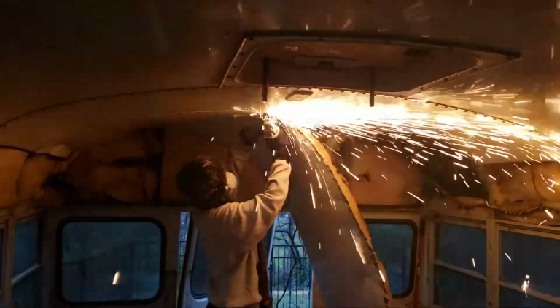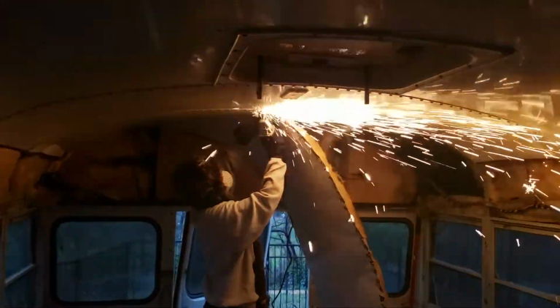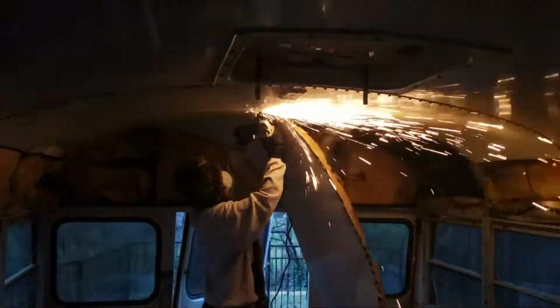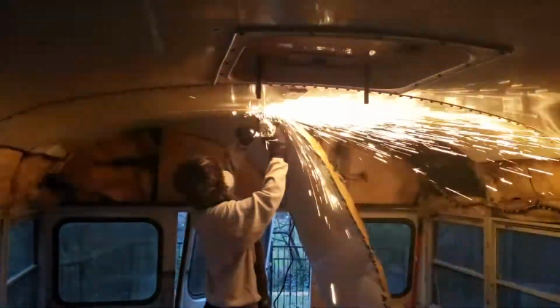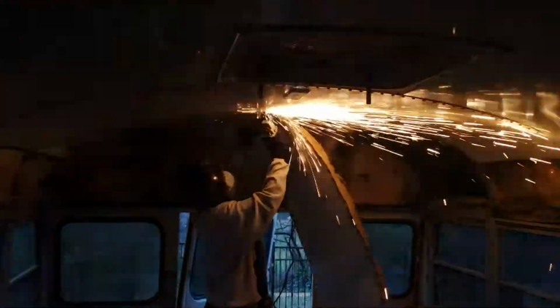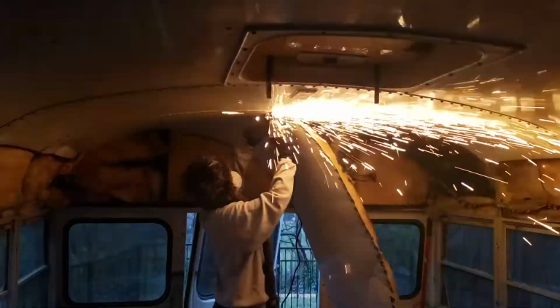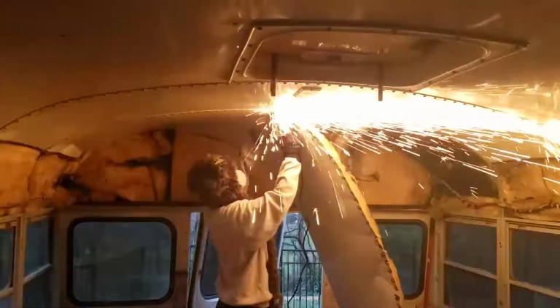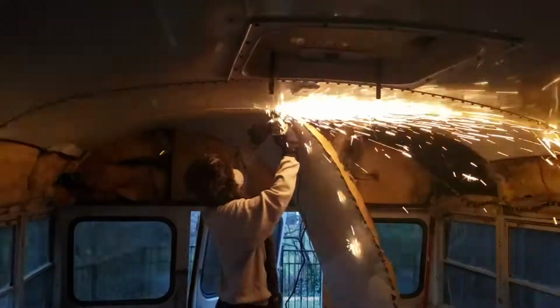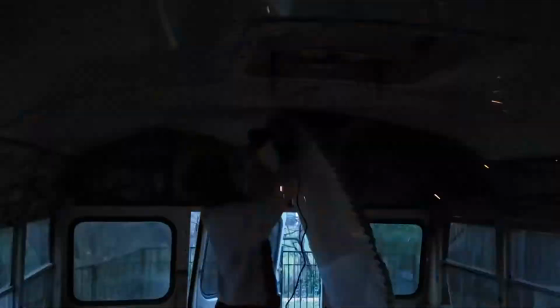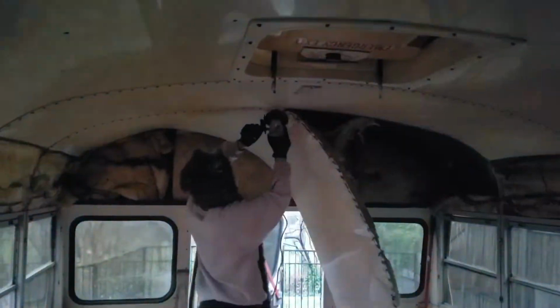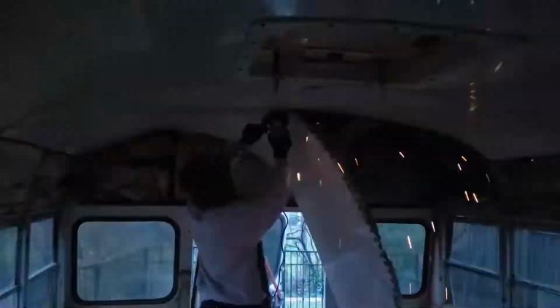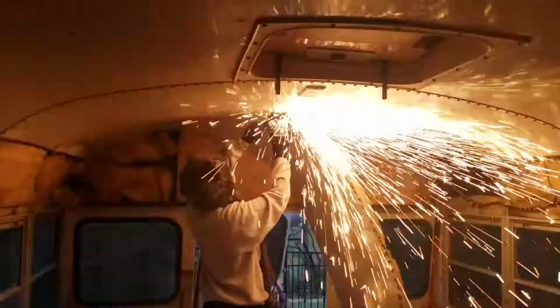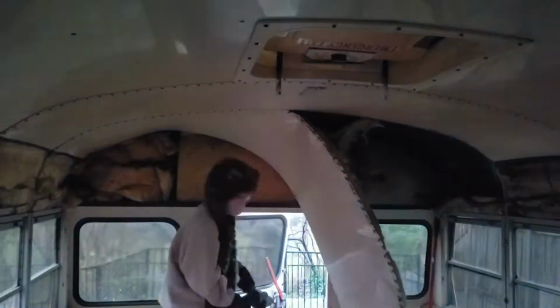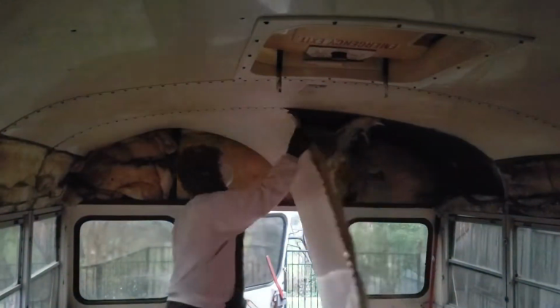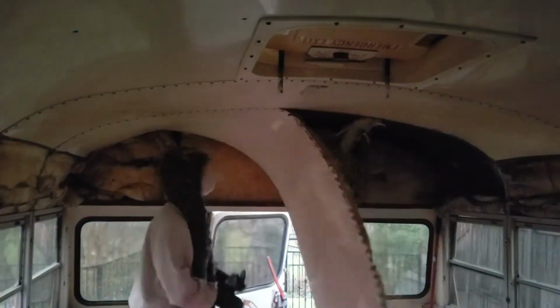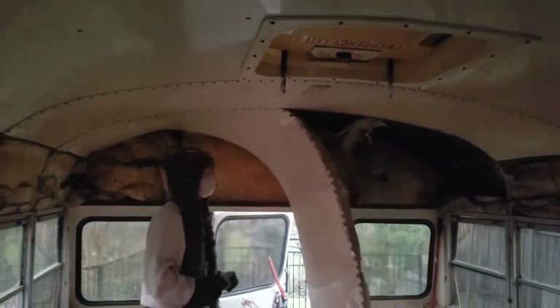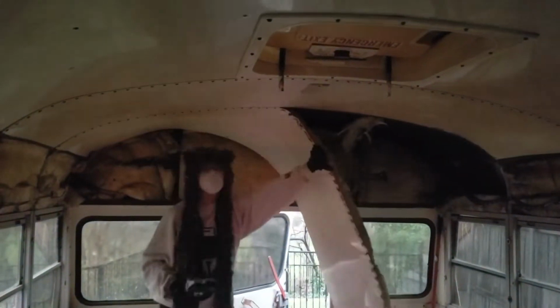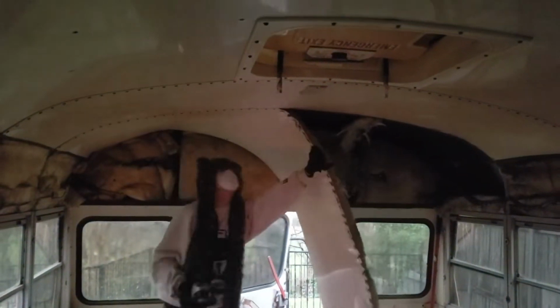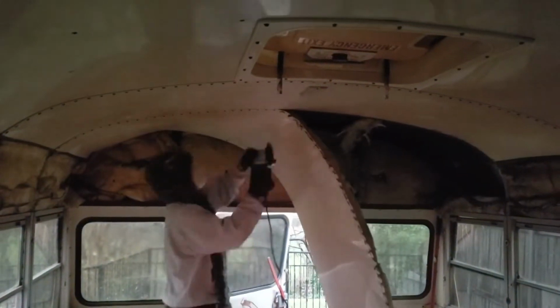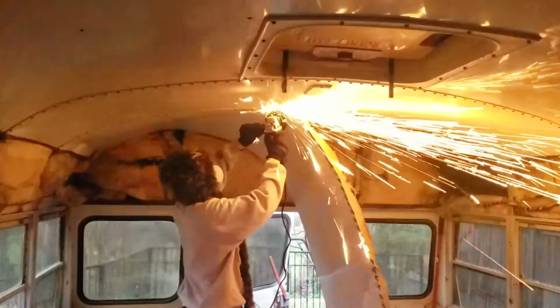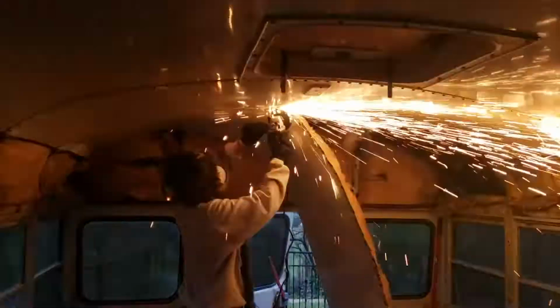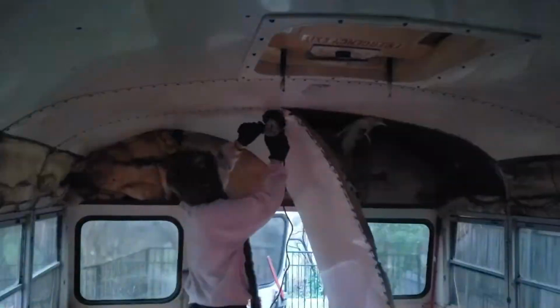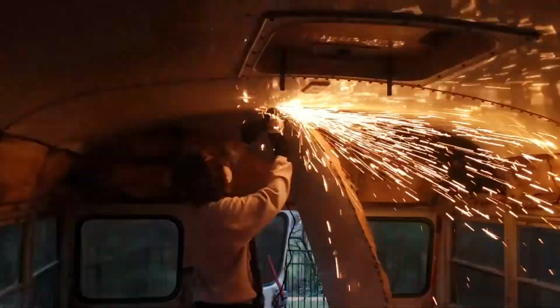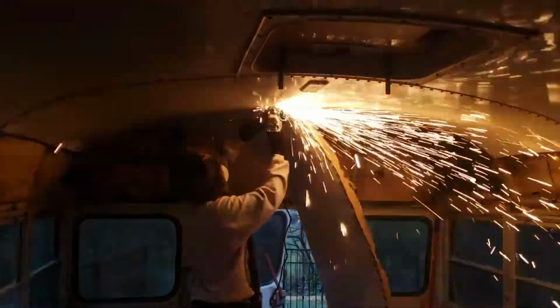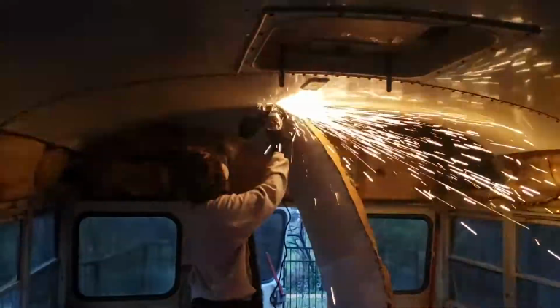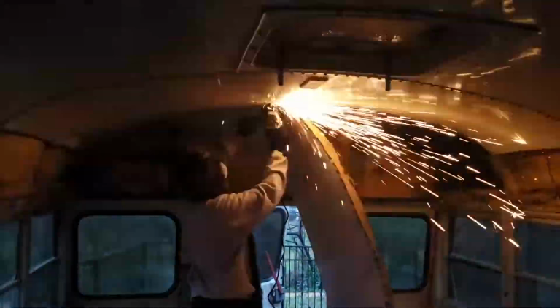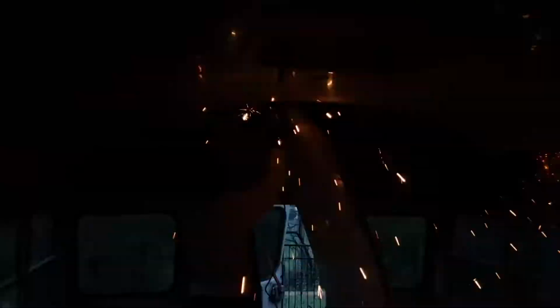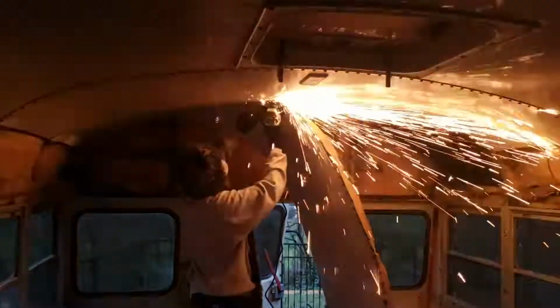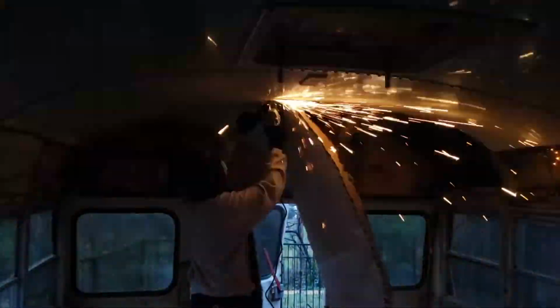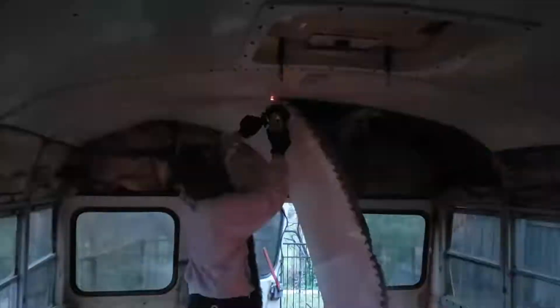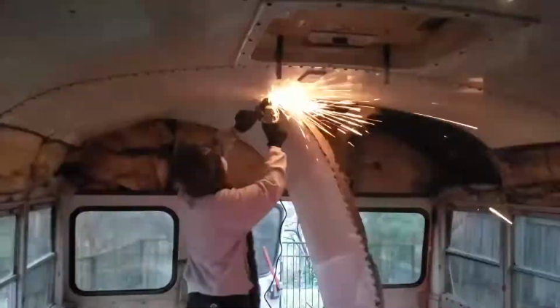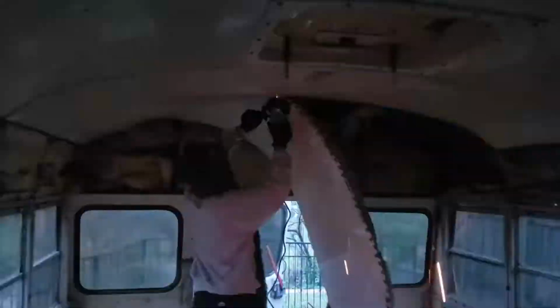Here's the bit where my height actually came in handy, because I don't have to crumple myself in half to get to the ceiling rivets.